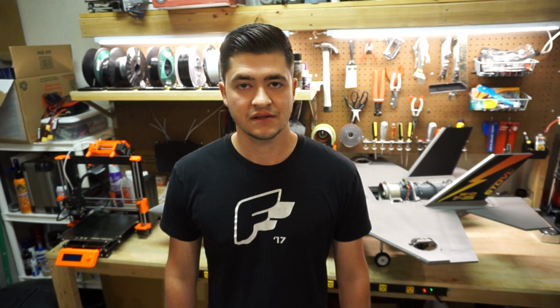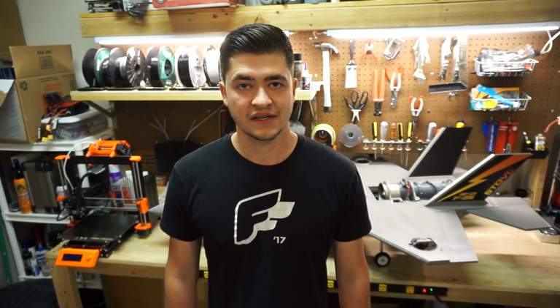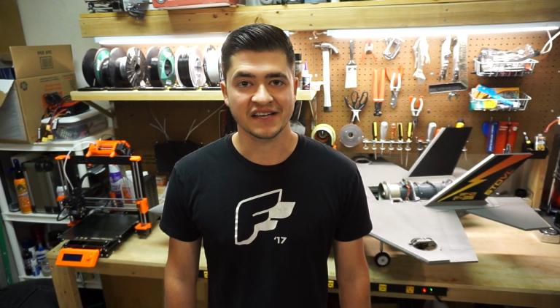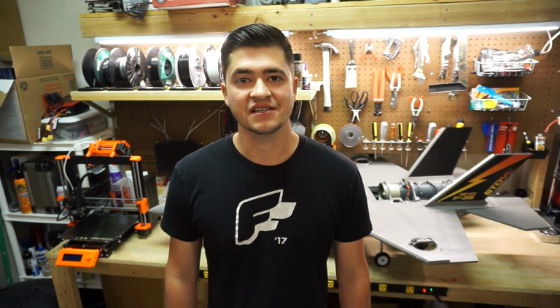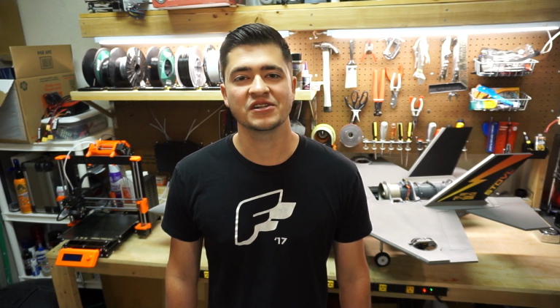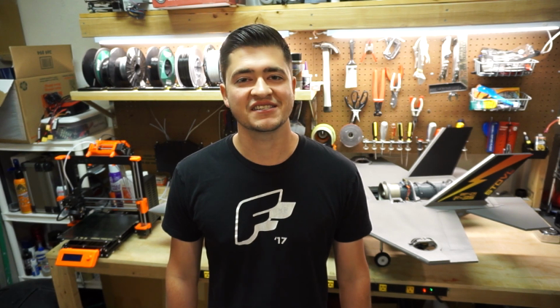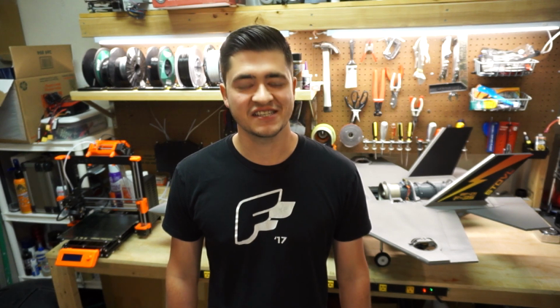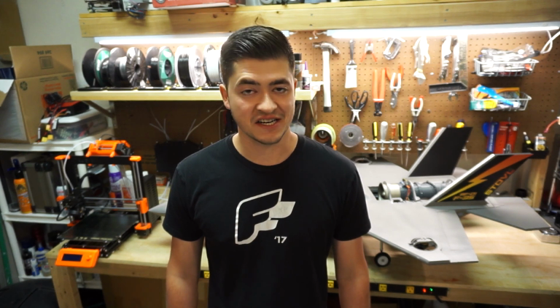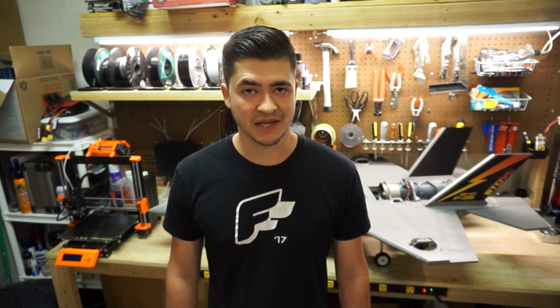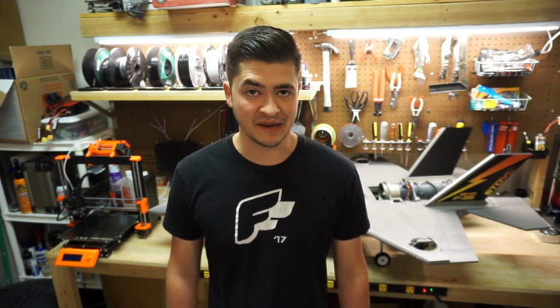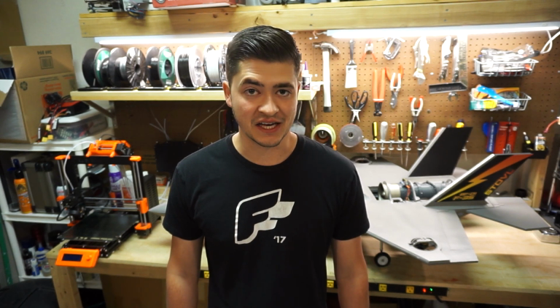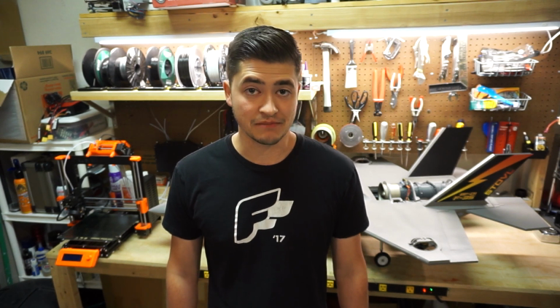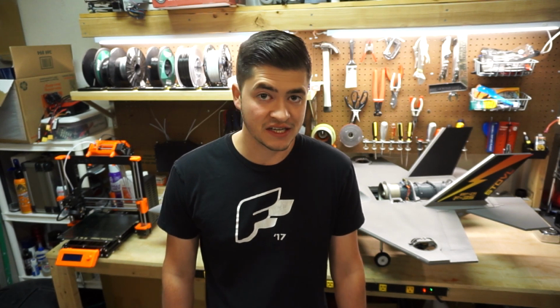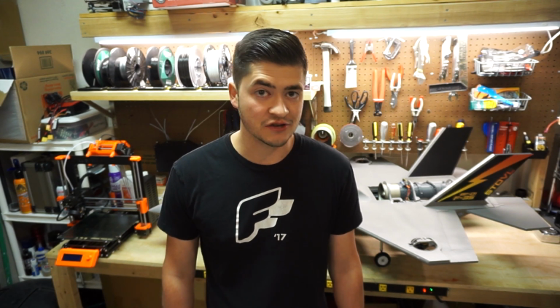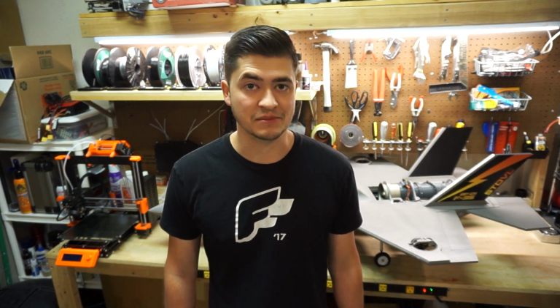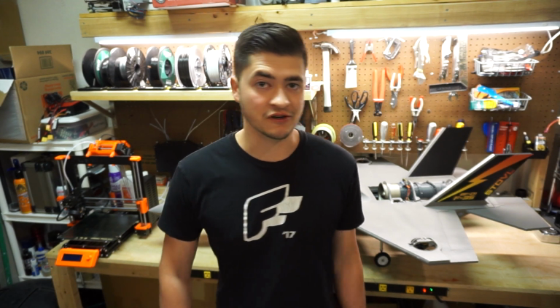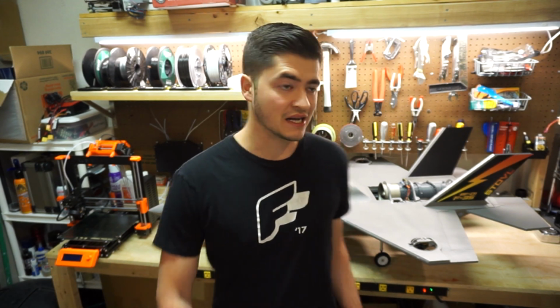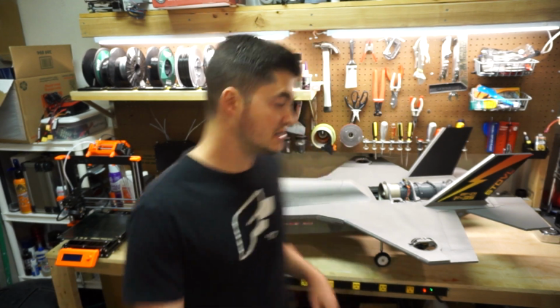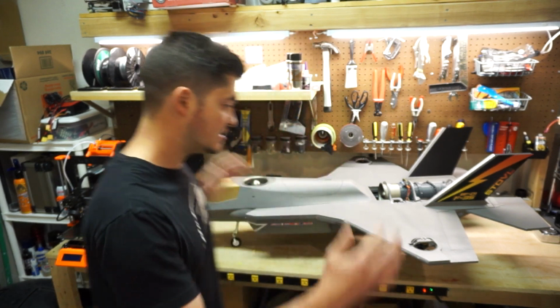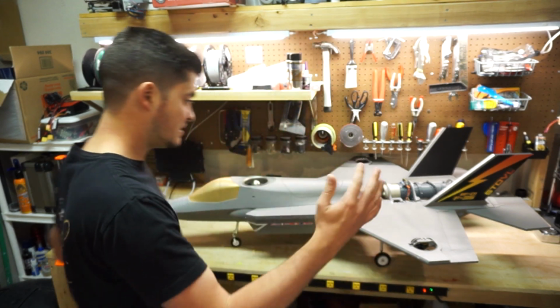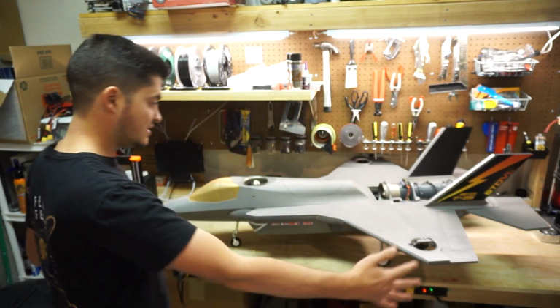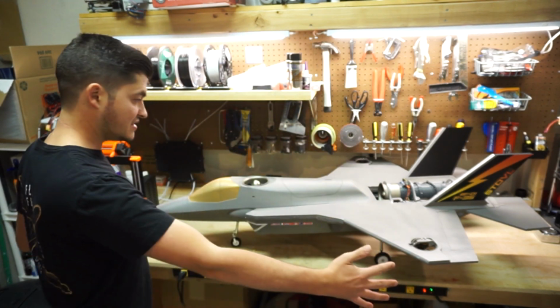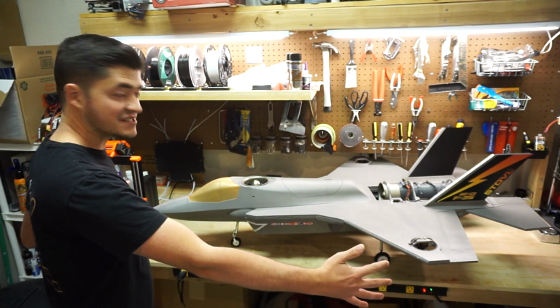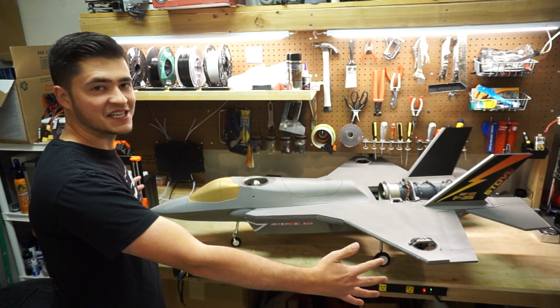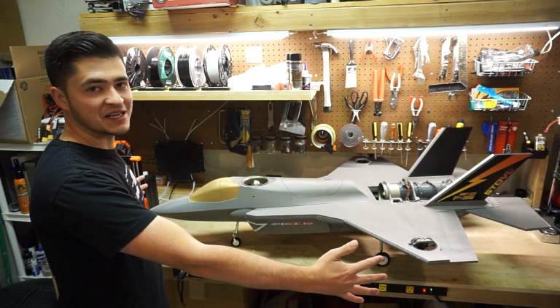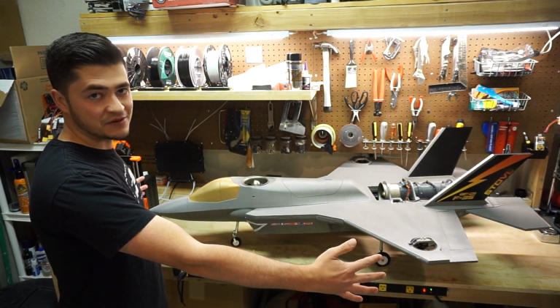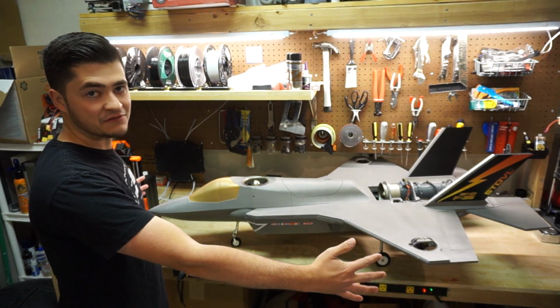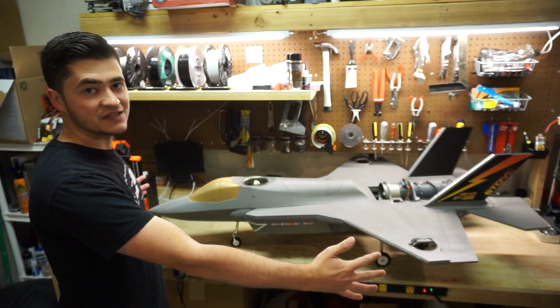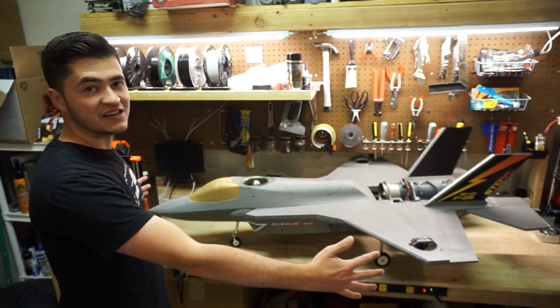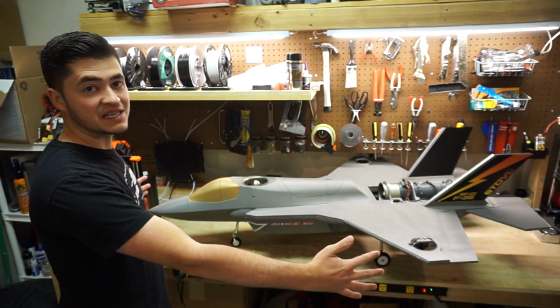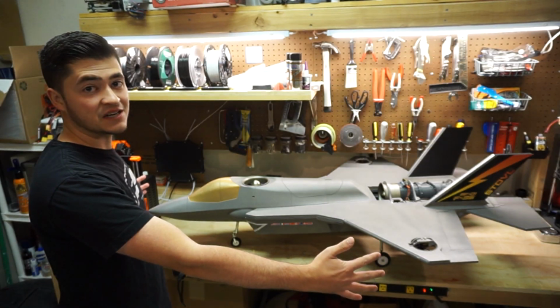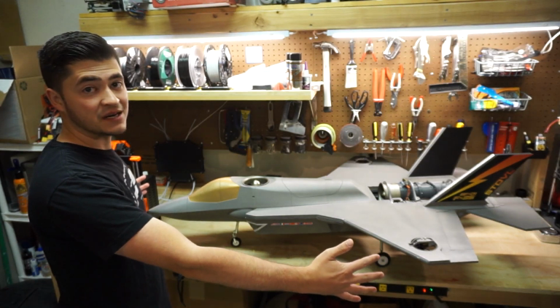Hey guys, I'm really excited to share something I've had mostly under wraps for a while. This is my new F-35B airframe.